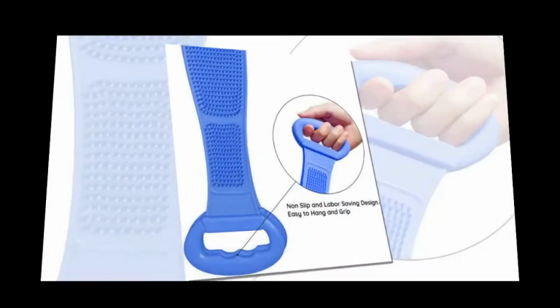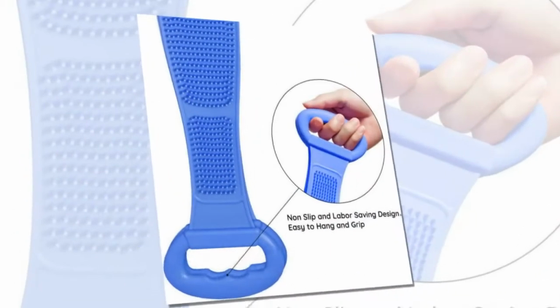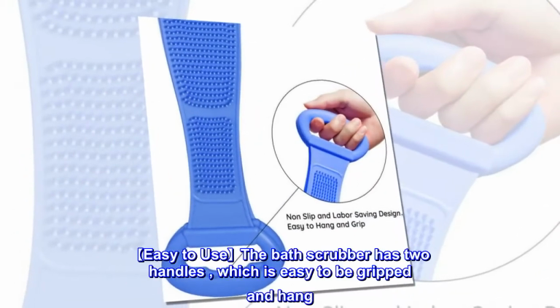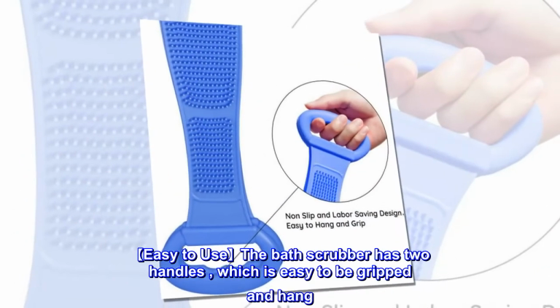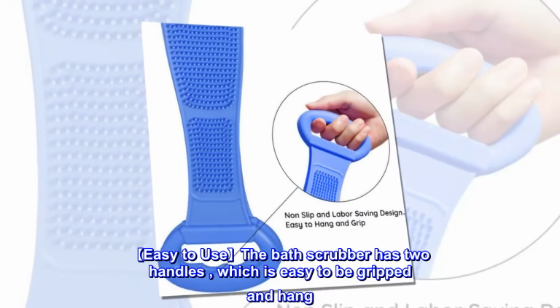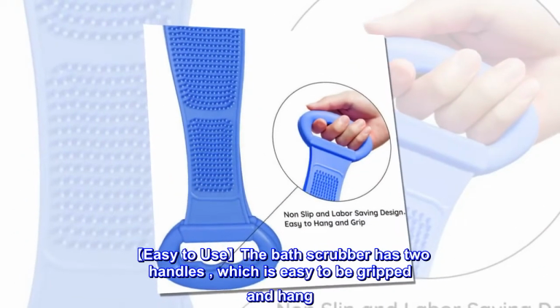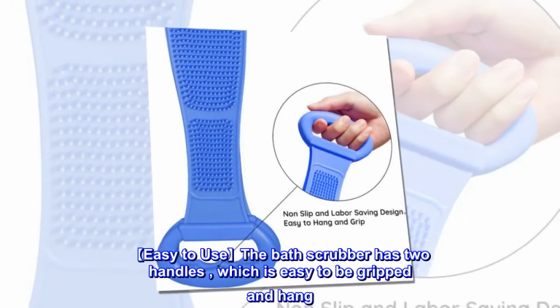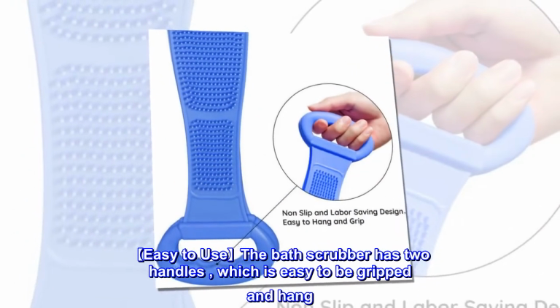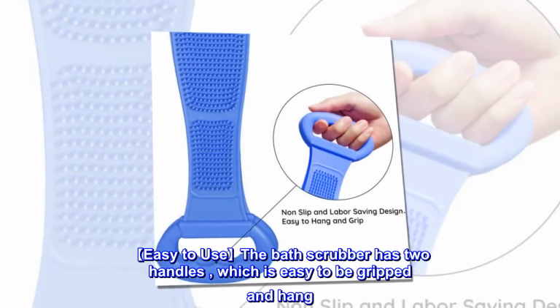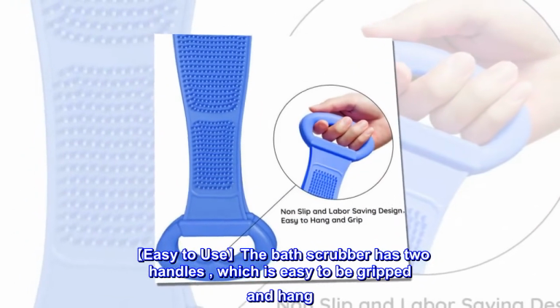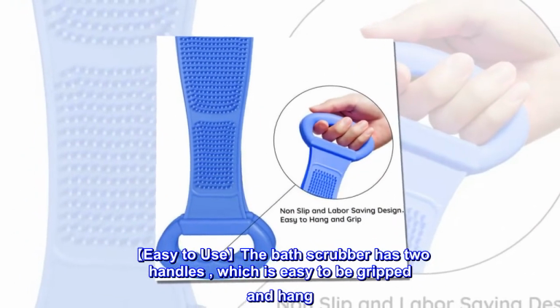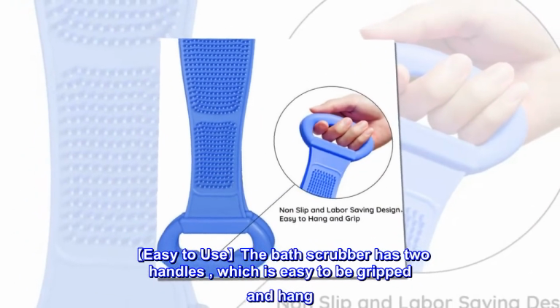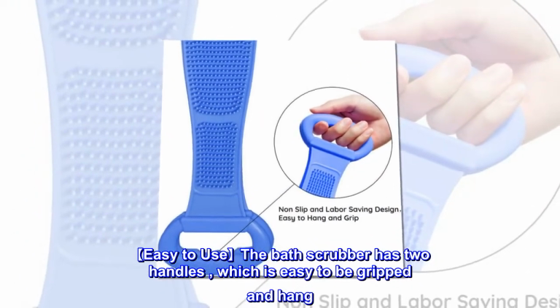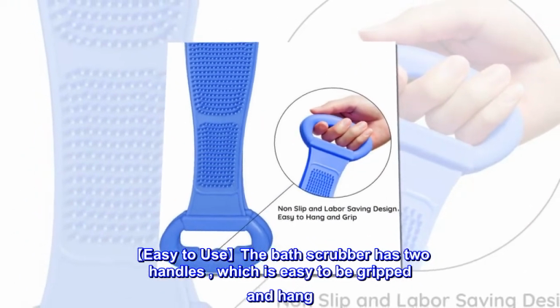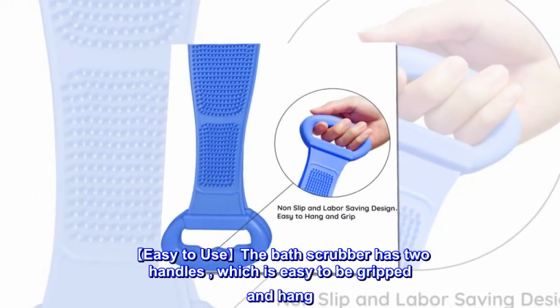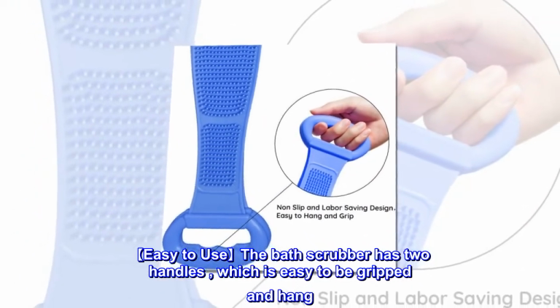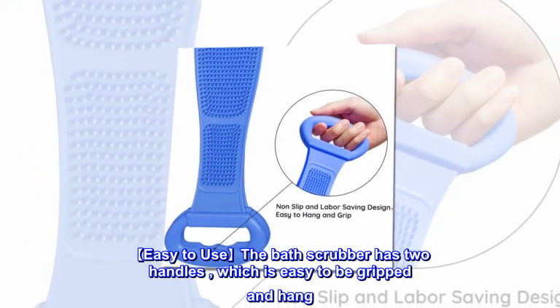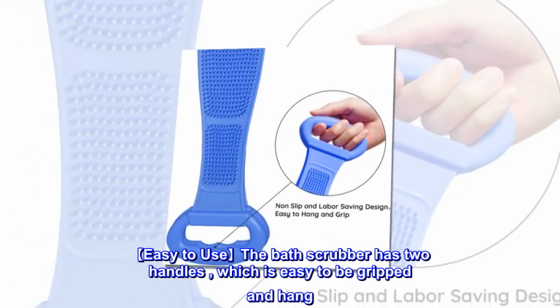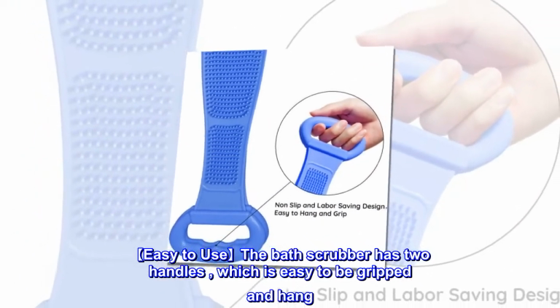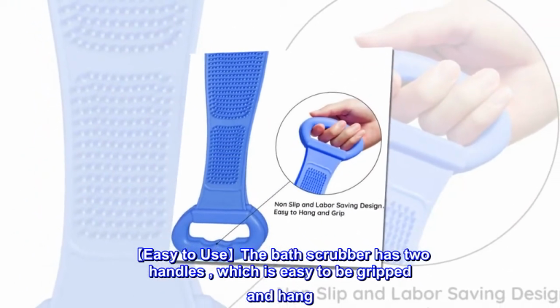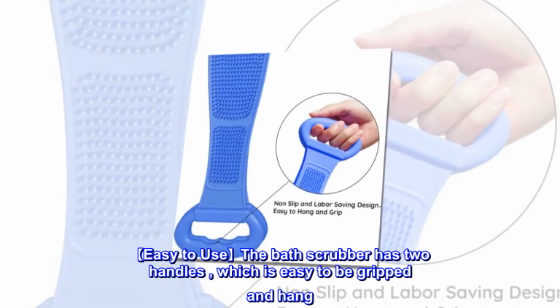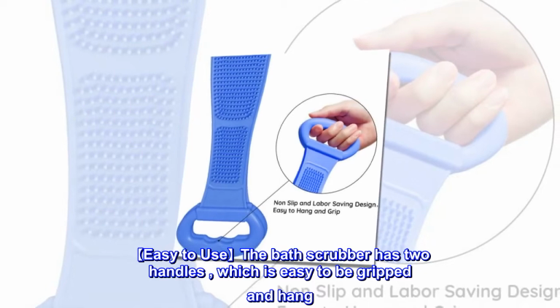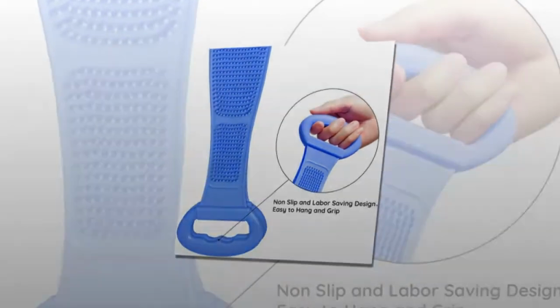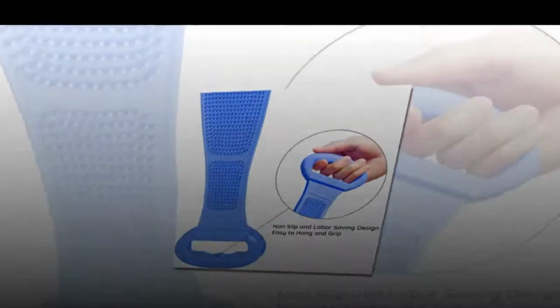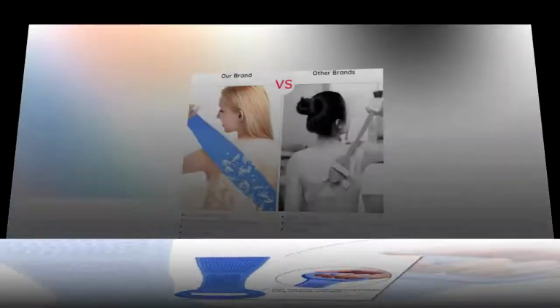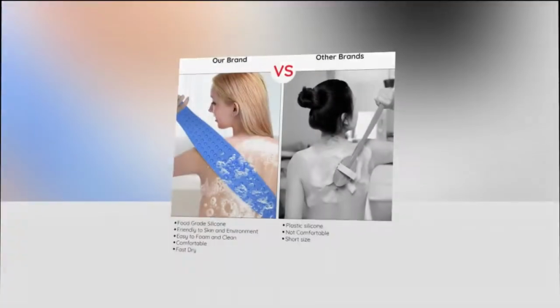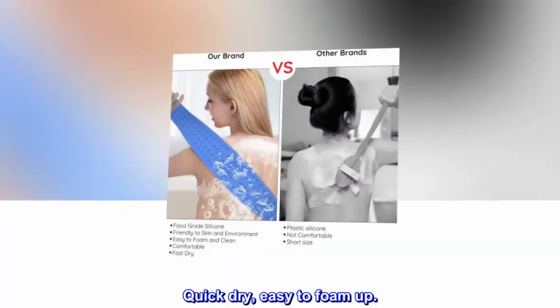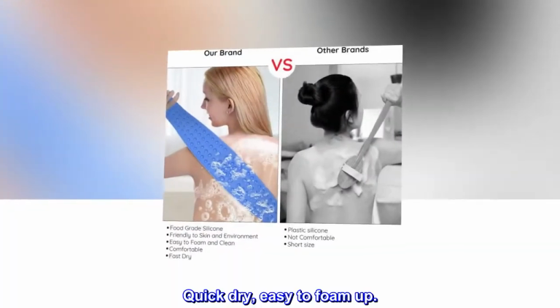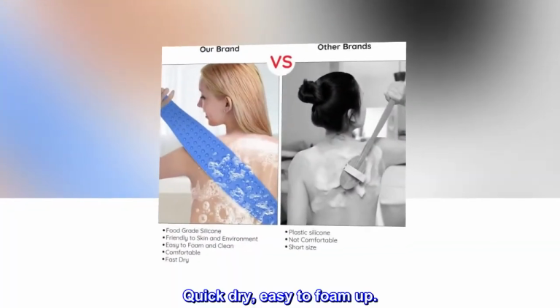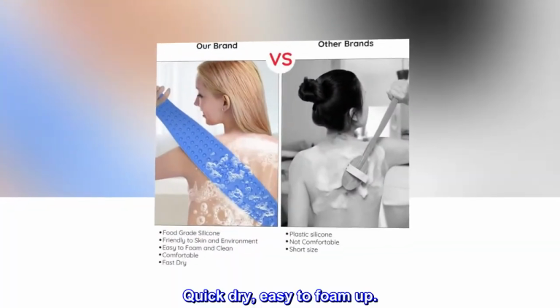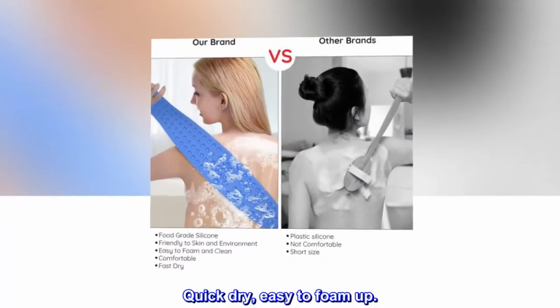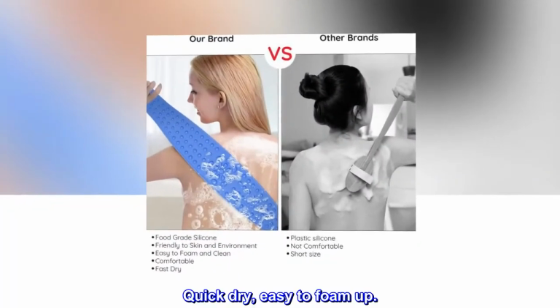Easy to use — the bath scrubber has two handles, which are easy to grip and hang. Quick dry and easy to foam up.